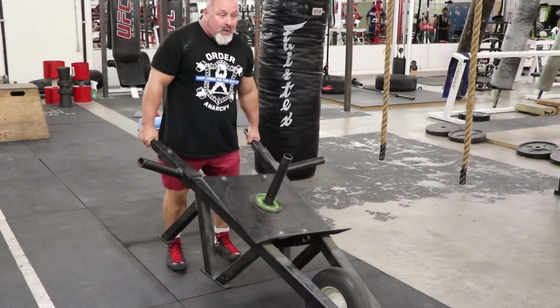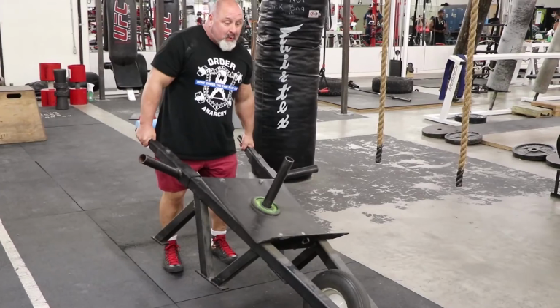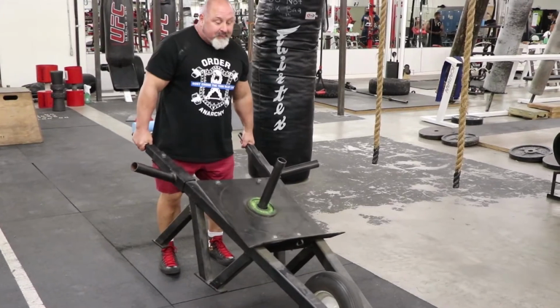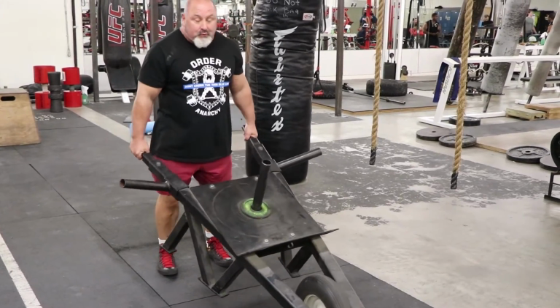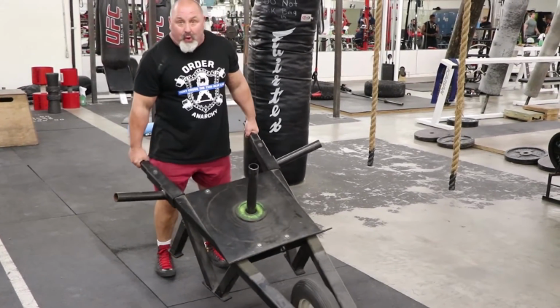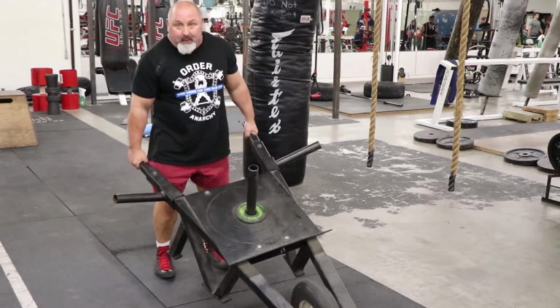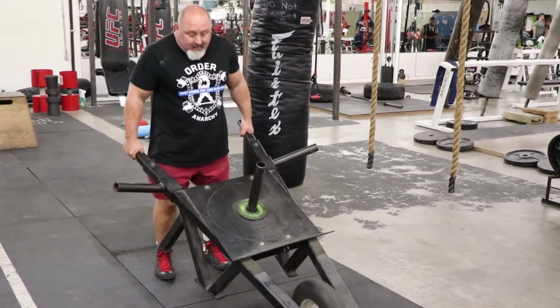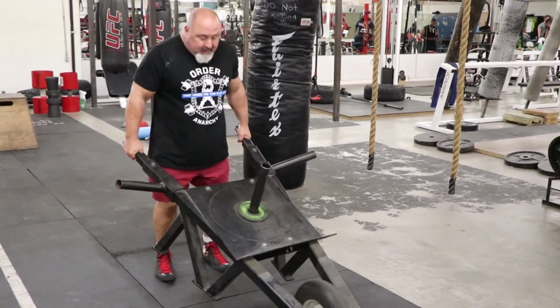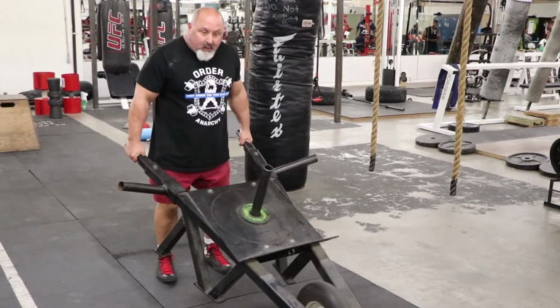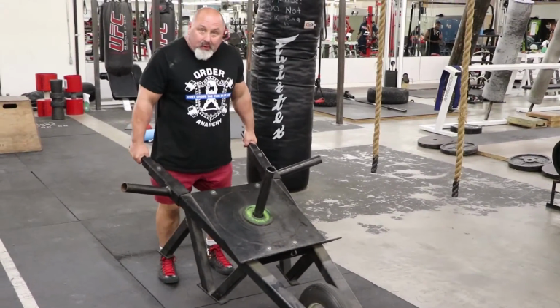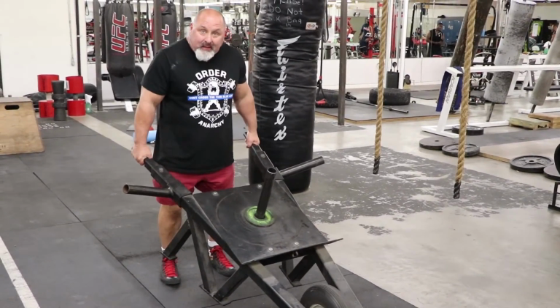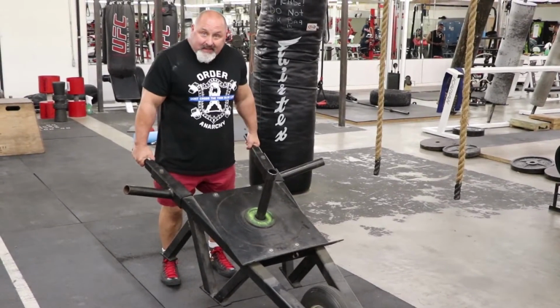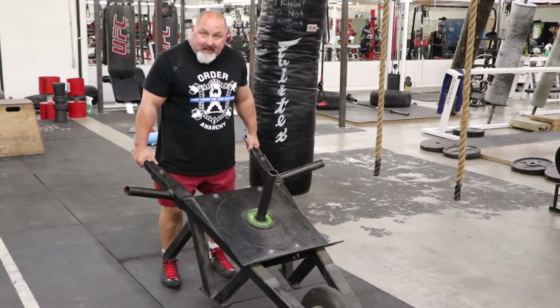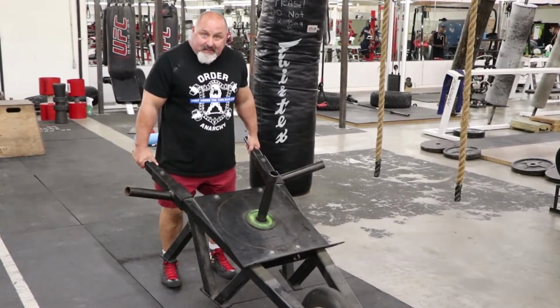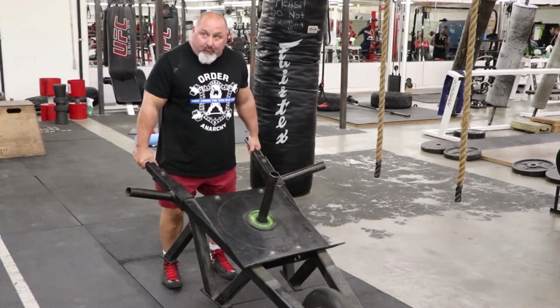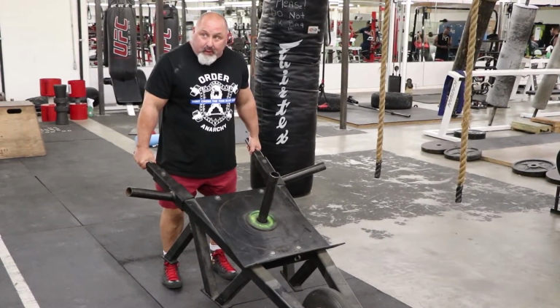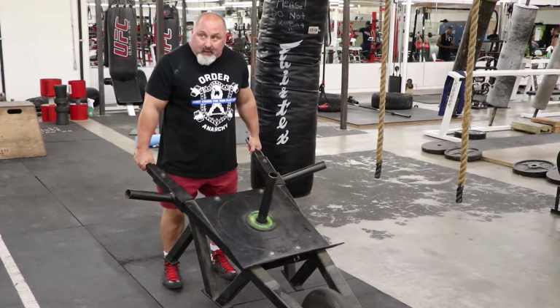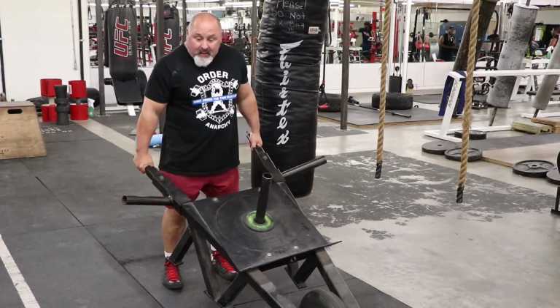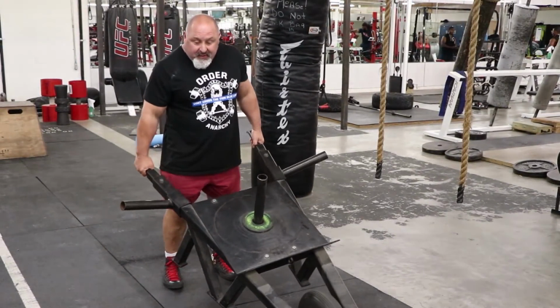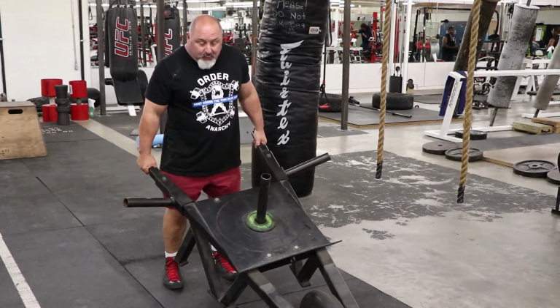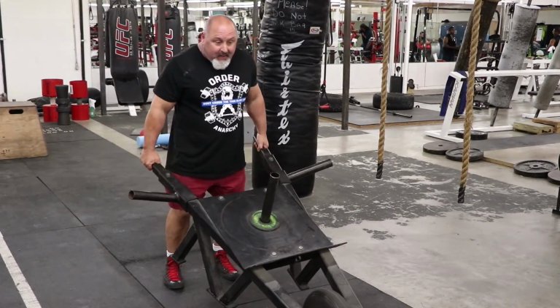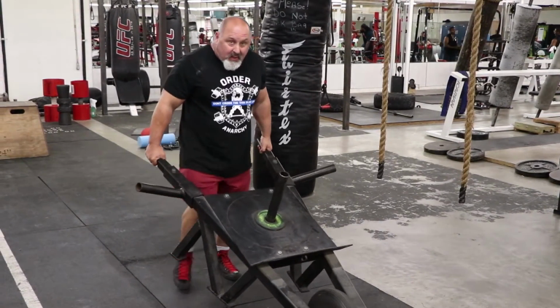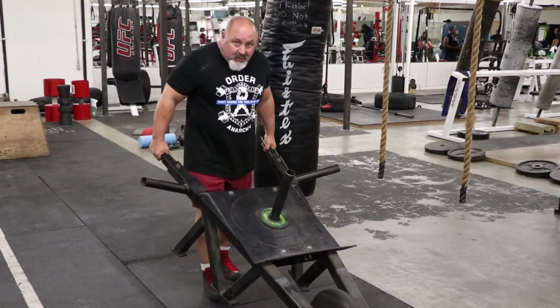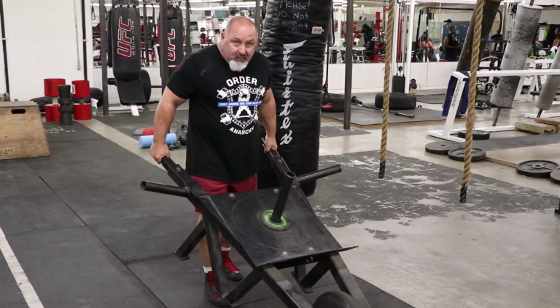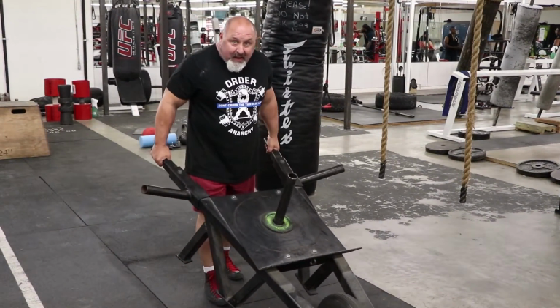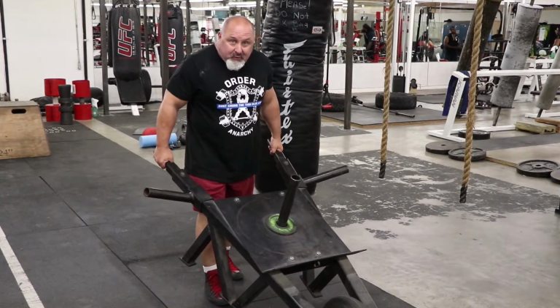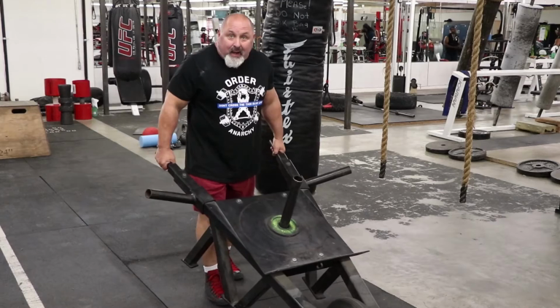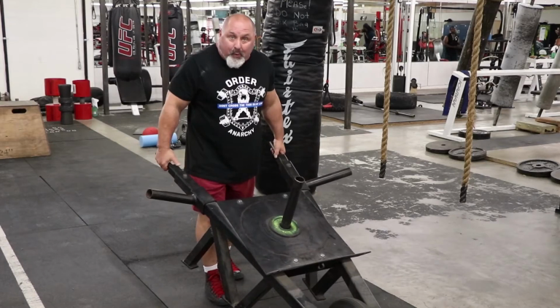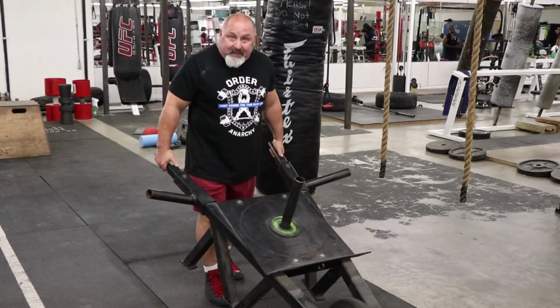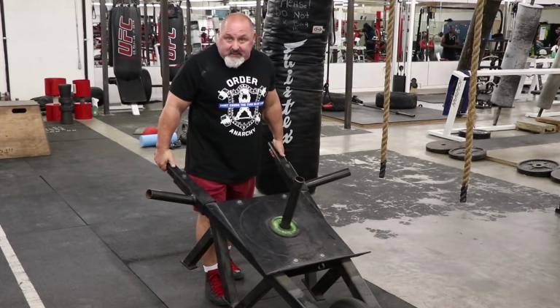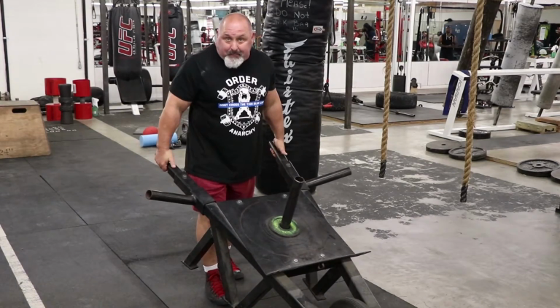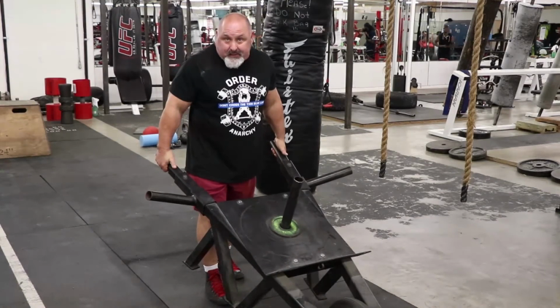You have to control it. Here, it's sitting still for you. This way, you're going to have to use a lot more obliques for stability.